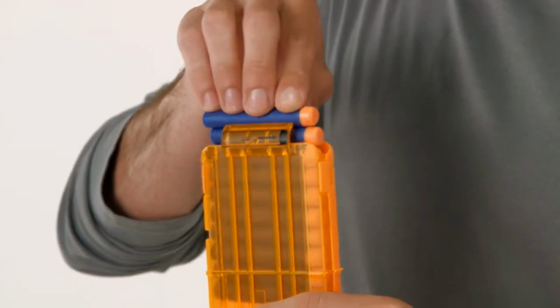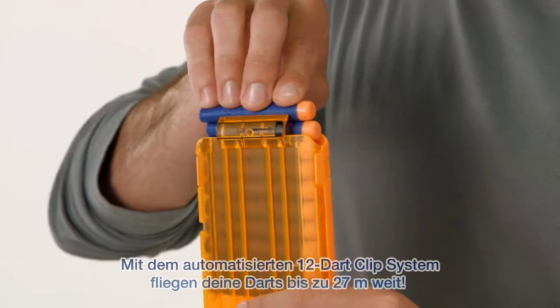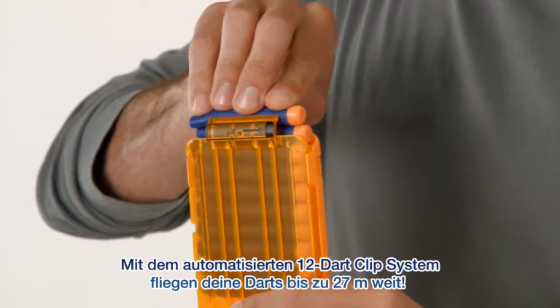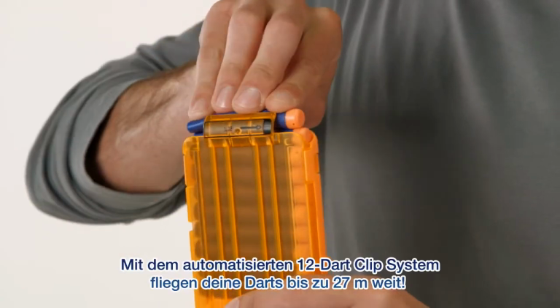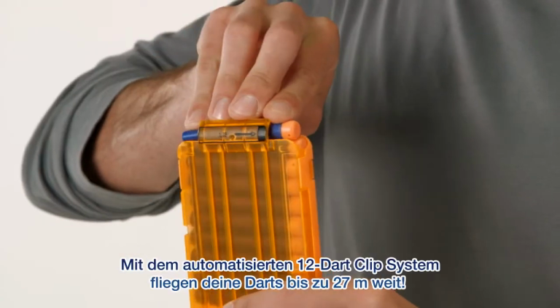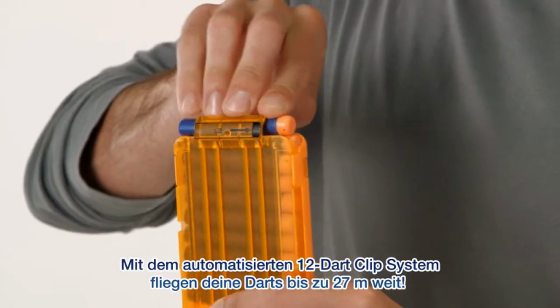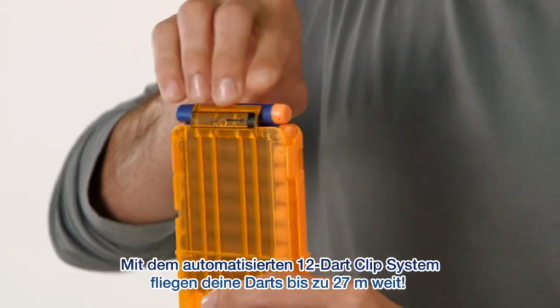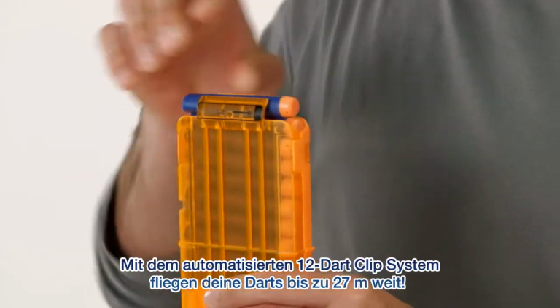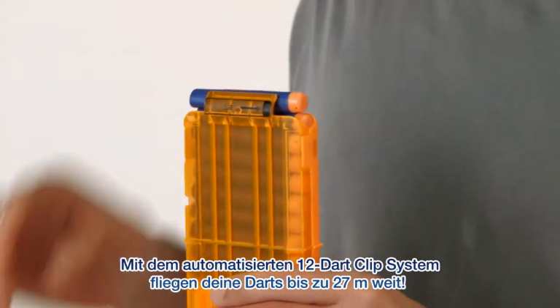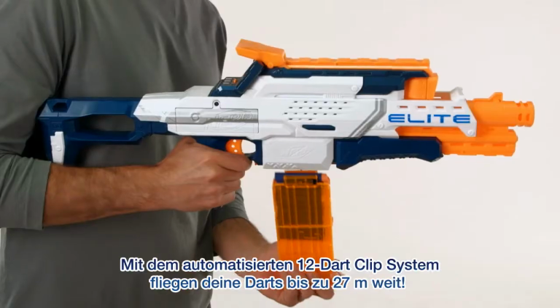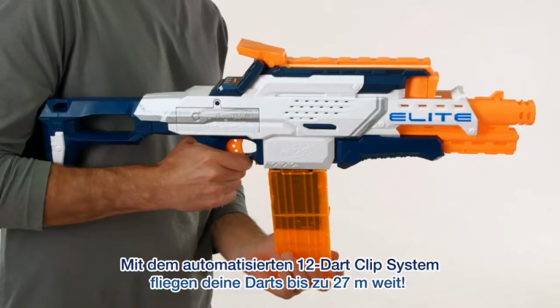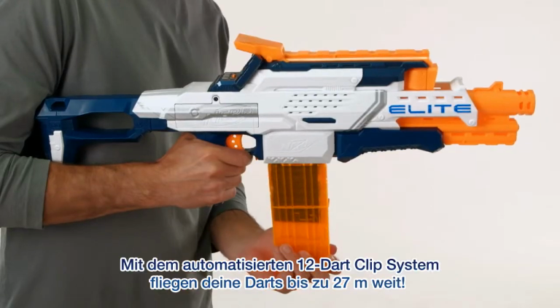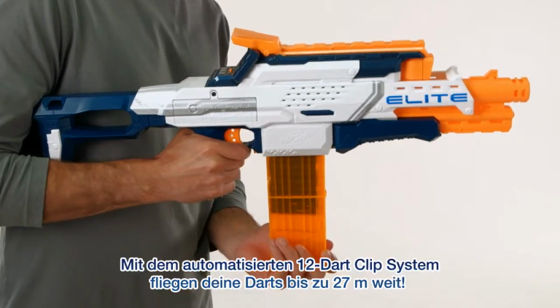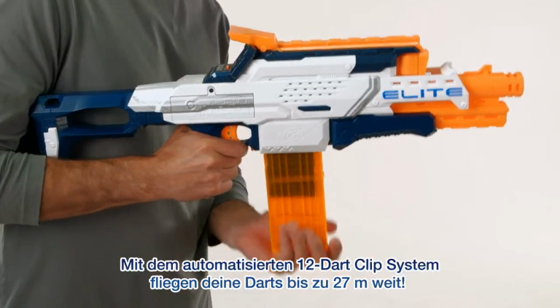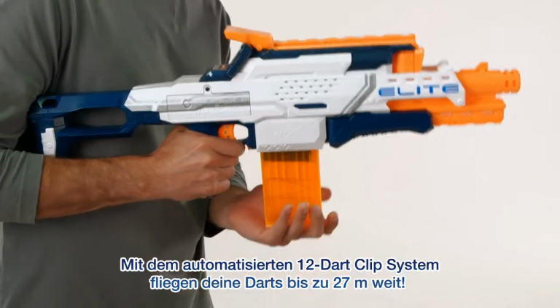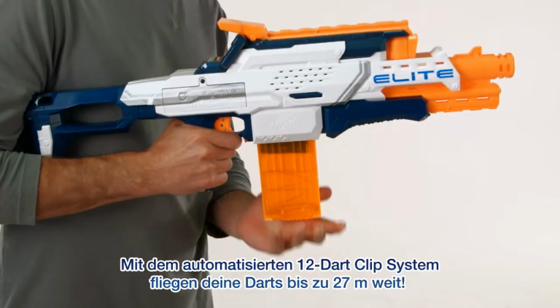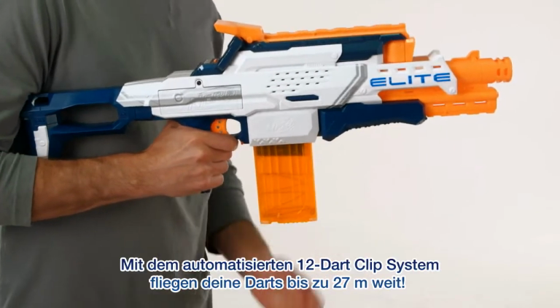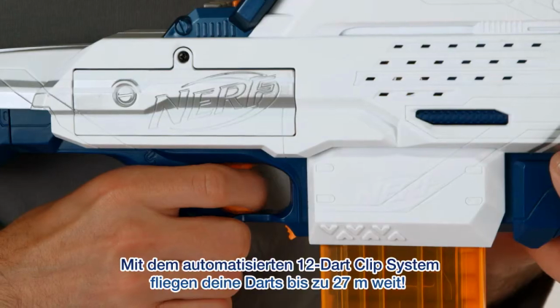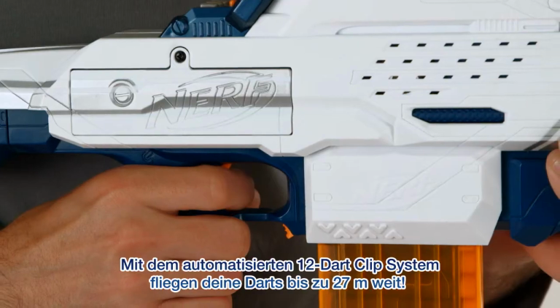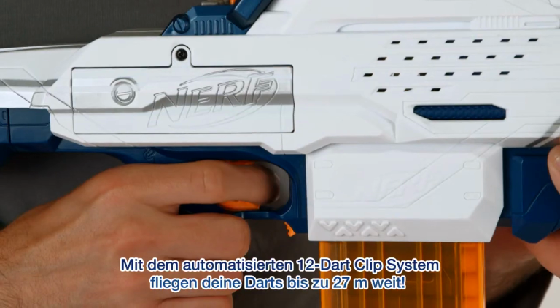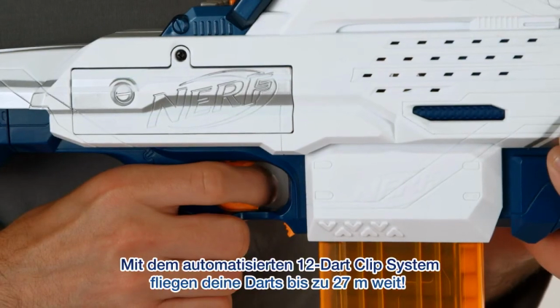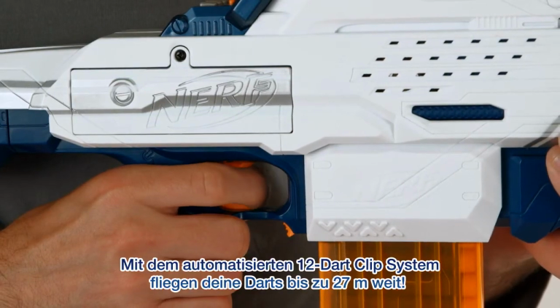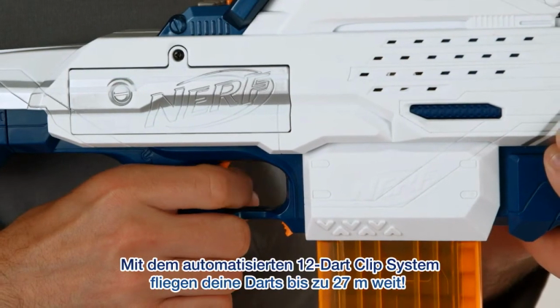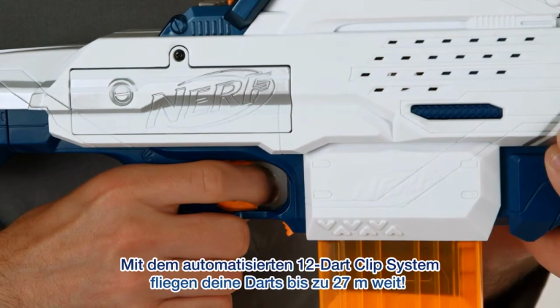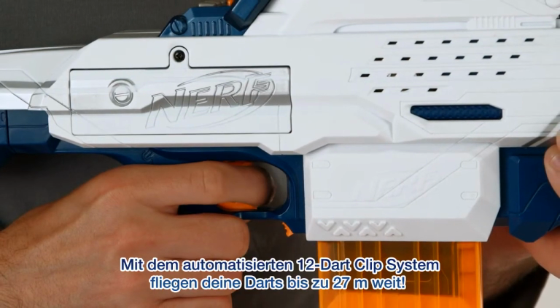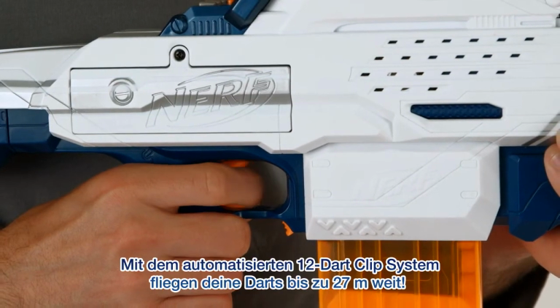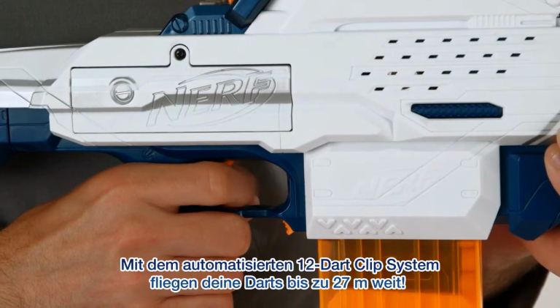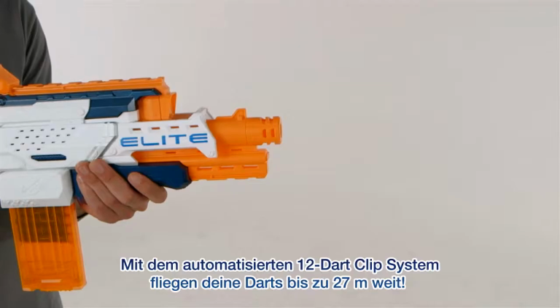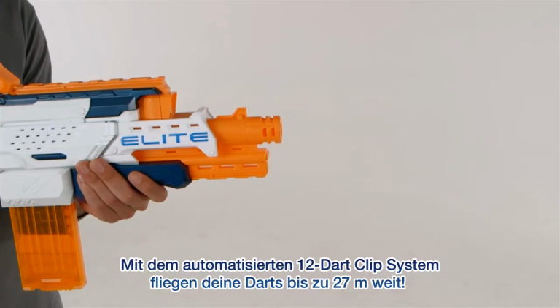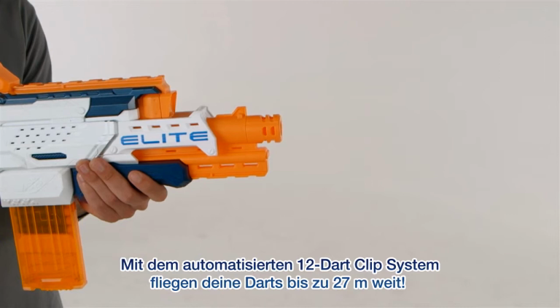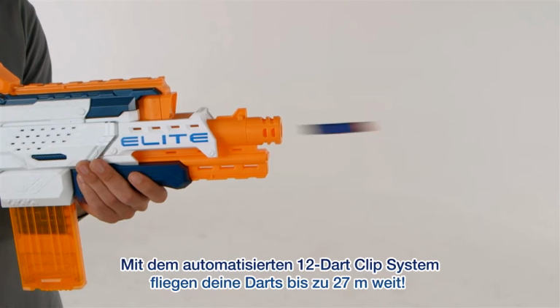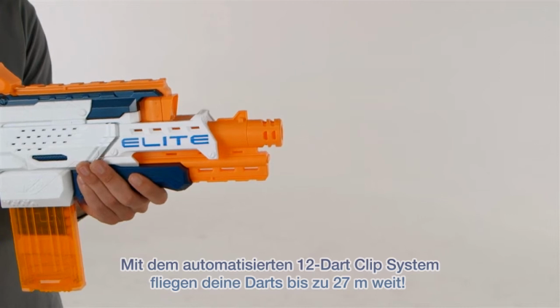With the 12-dart clip and motorized firing, you can send Elite darts flying up to an impressive 90 feet.